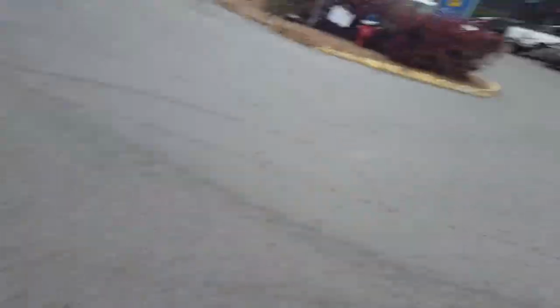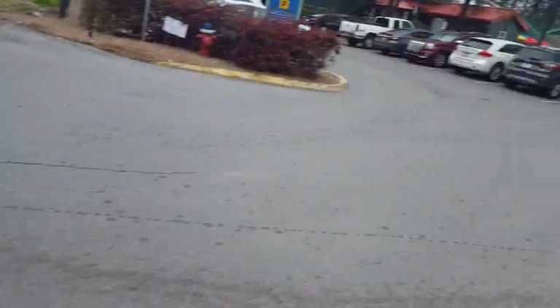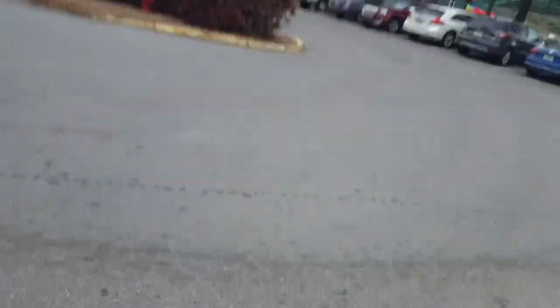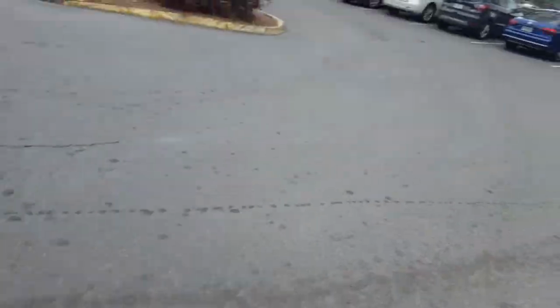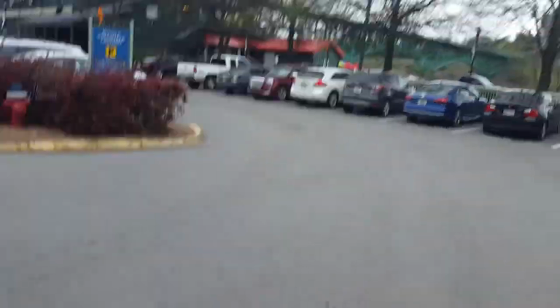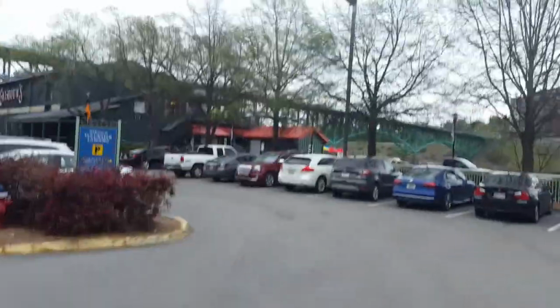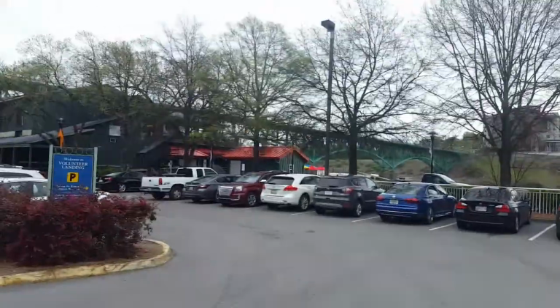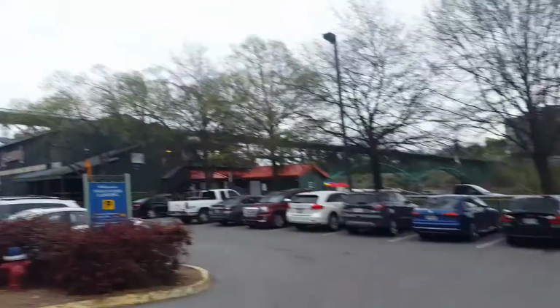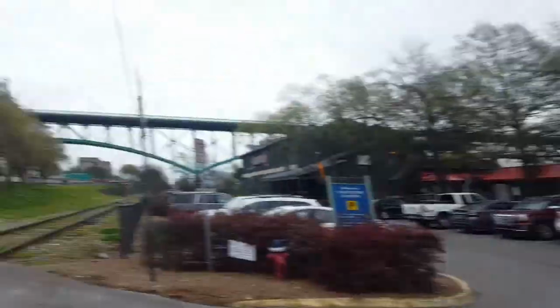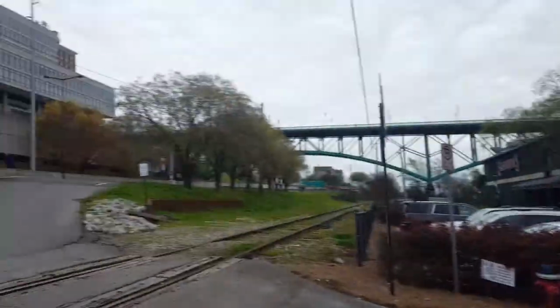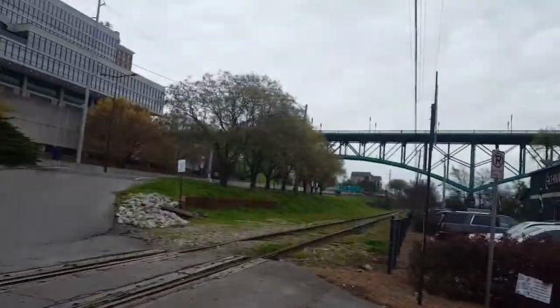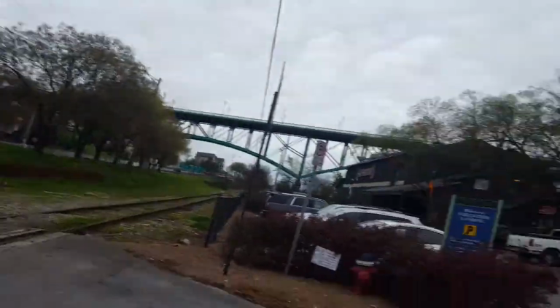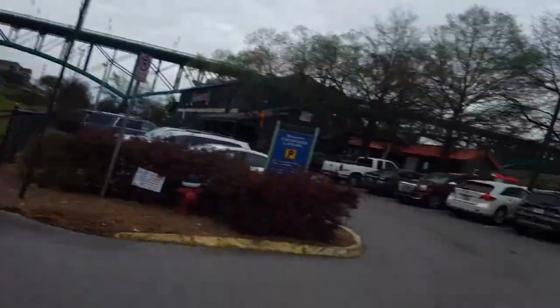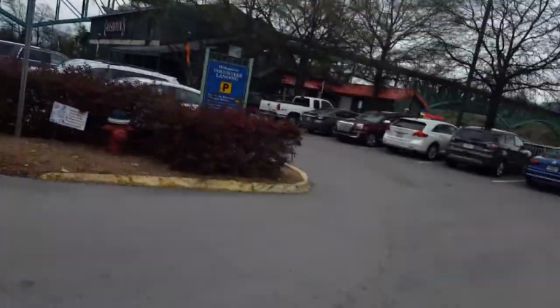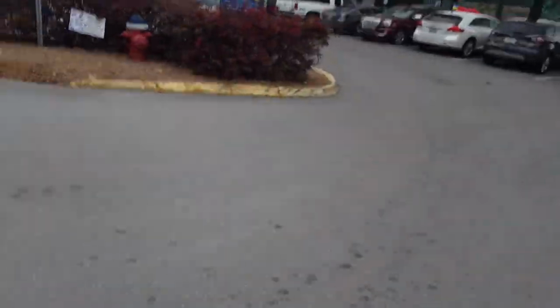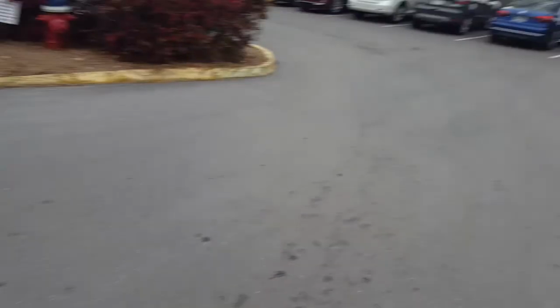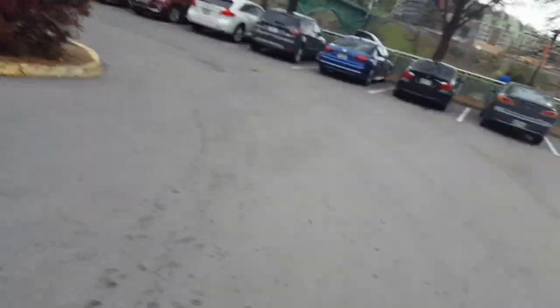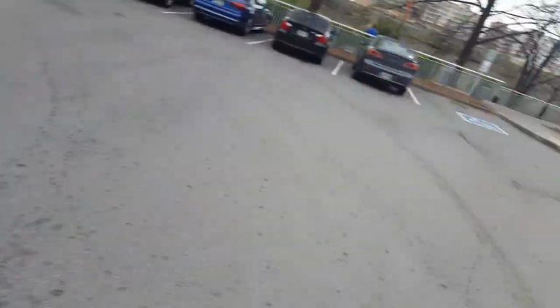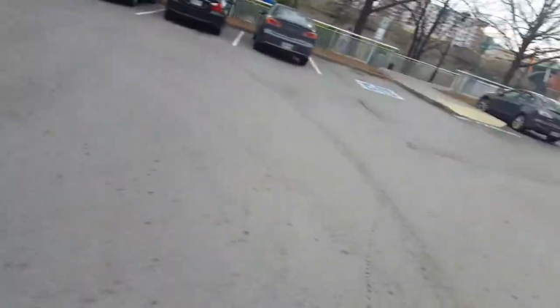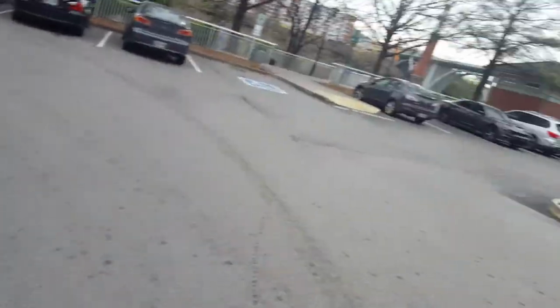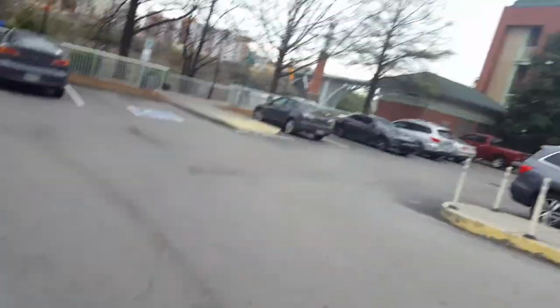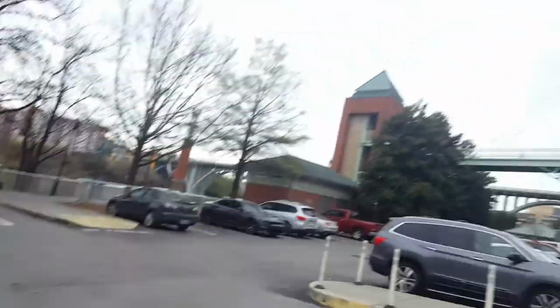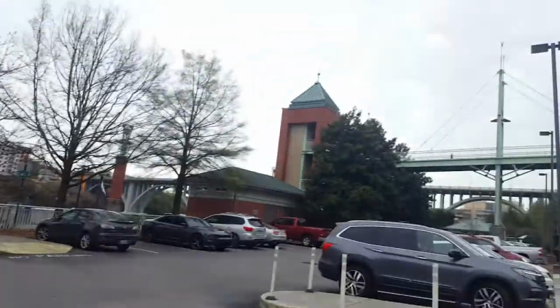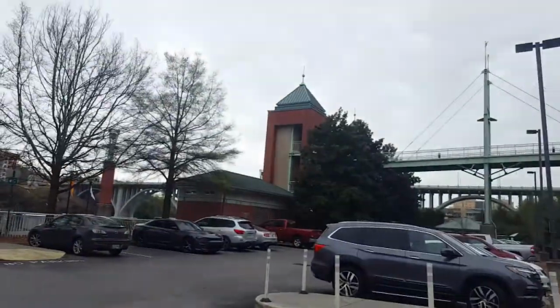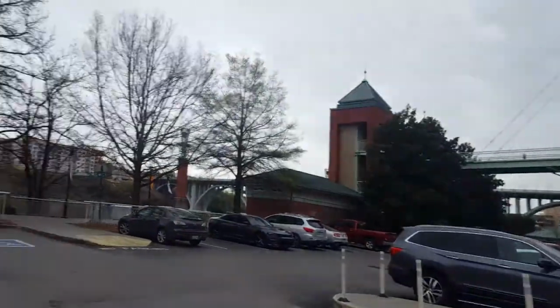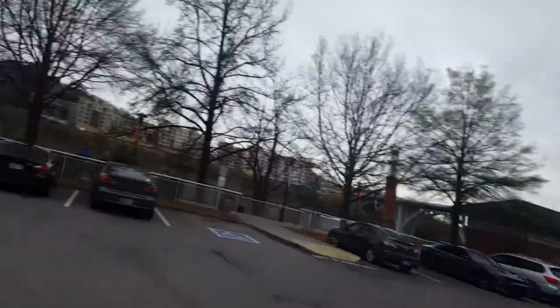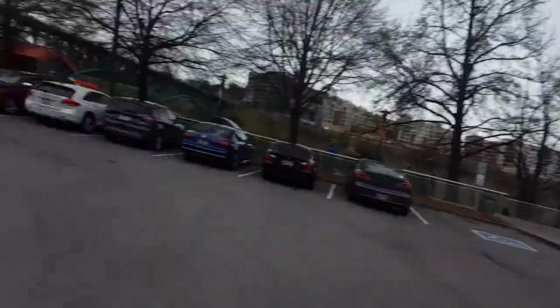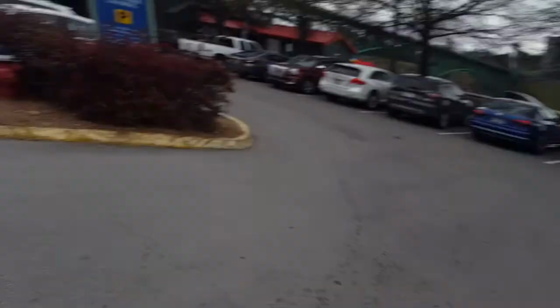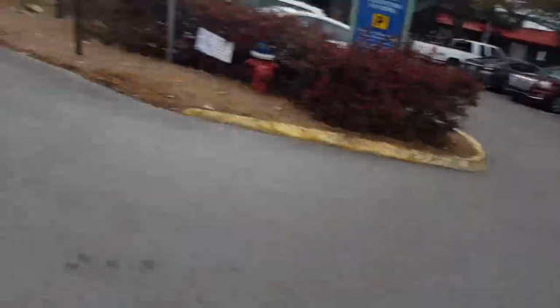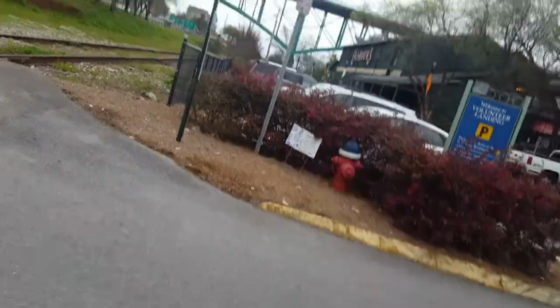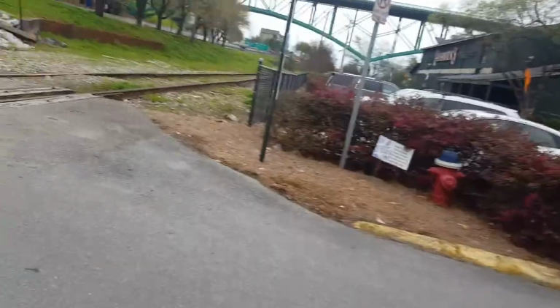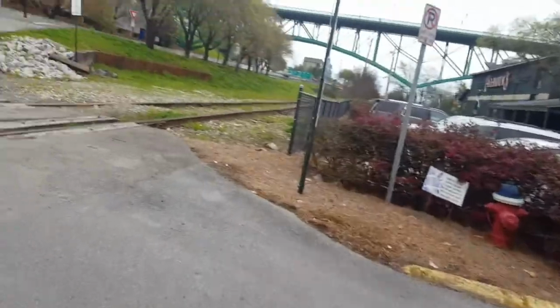Speaking of the Holston River, it's right there. Here's this bridge here. There are all sorts of neat bridges here in Knoxville.